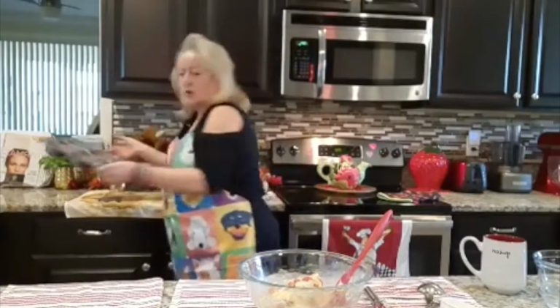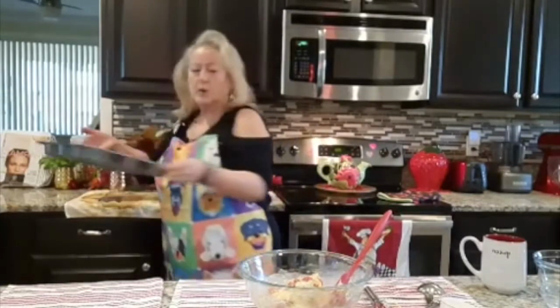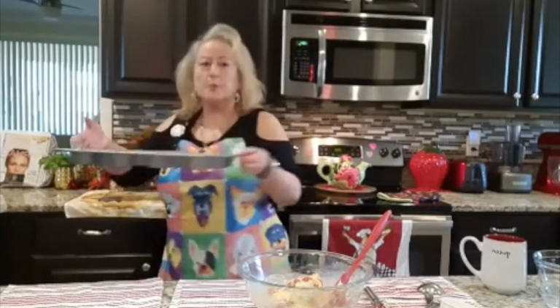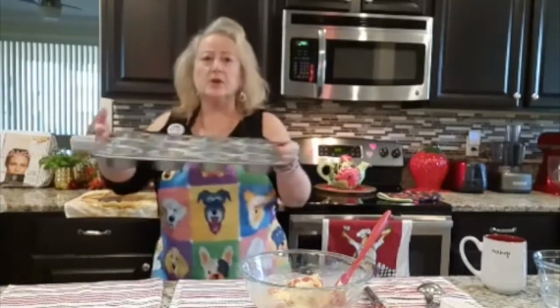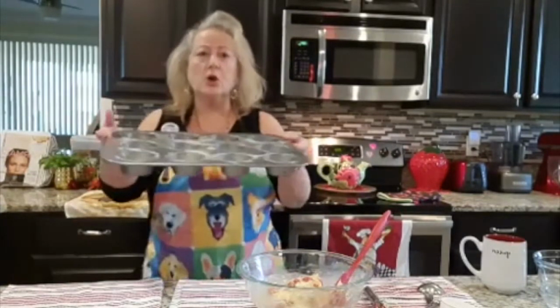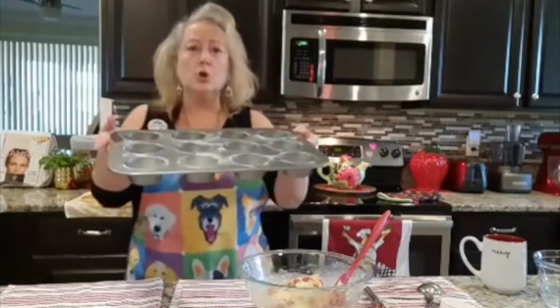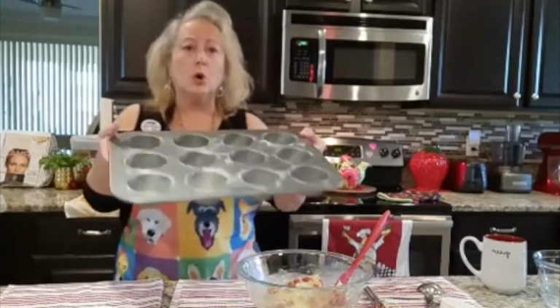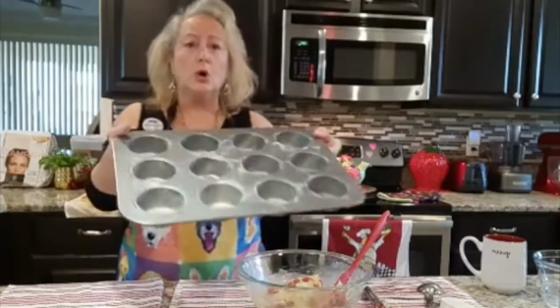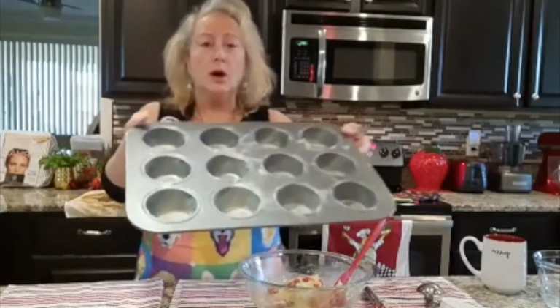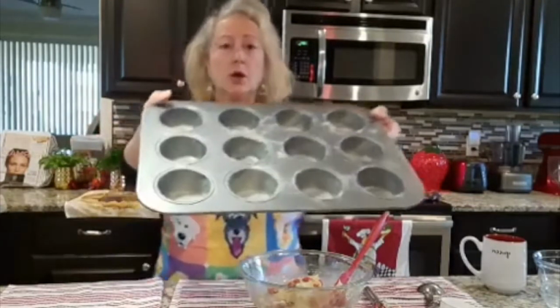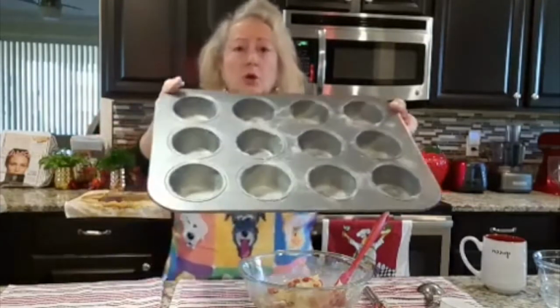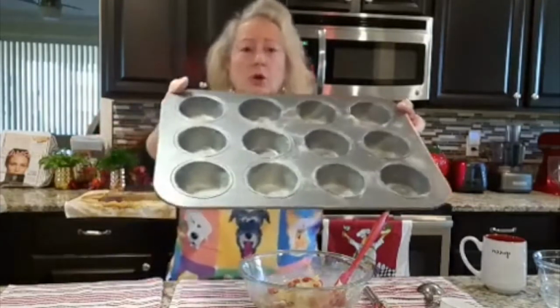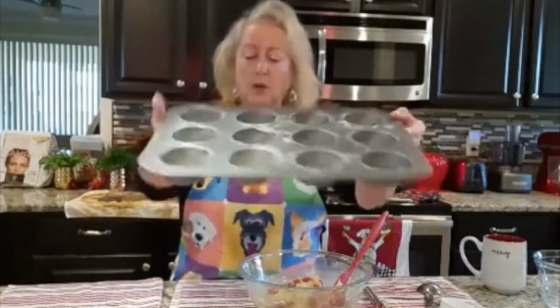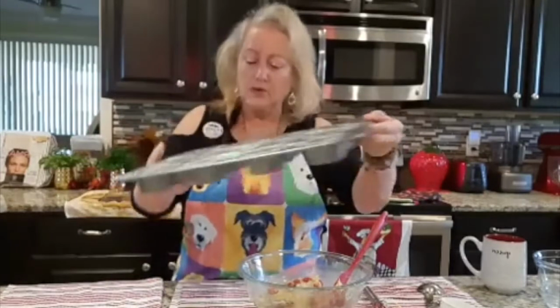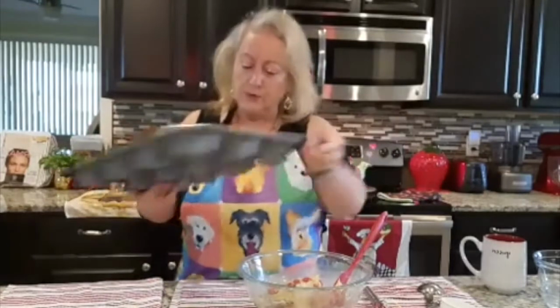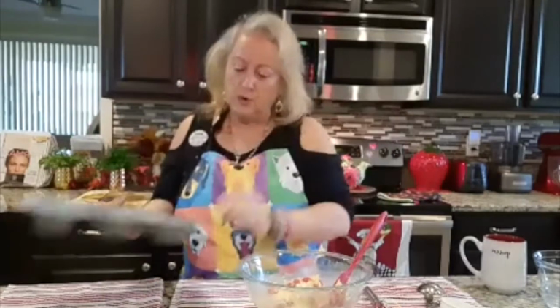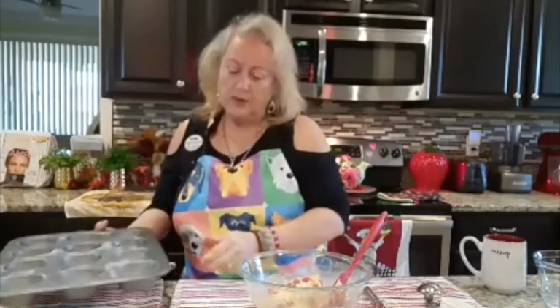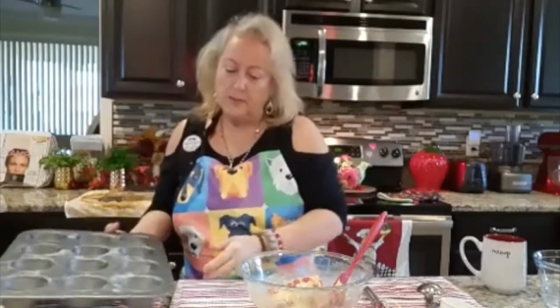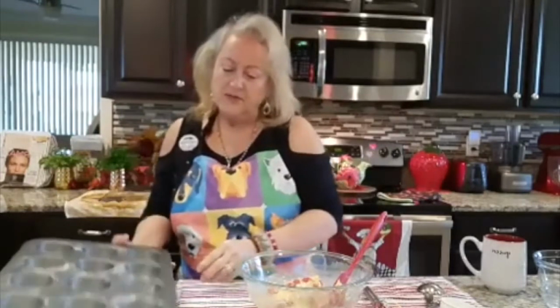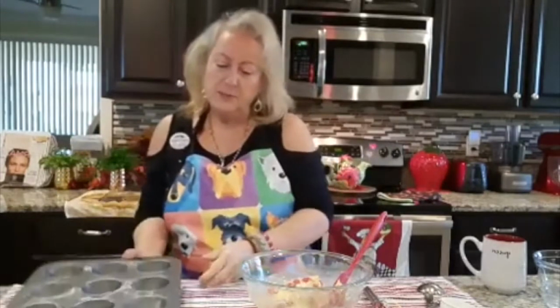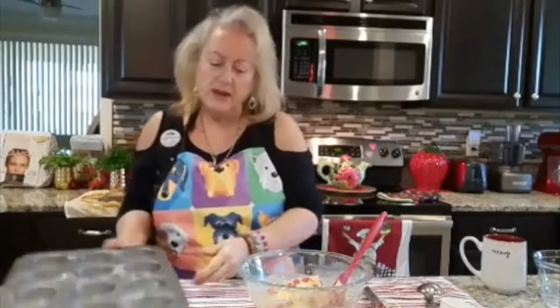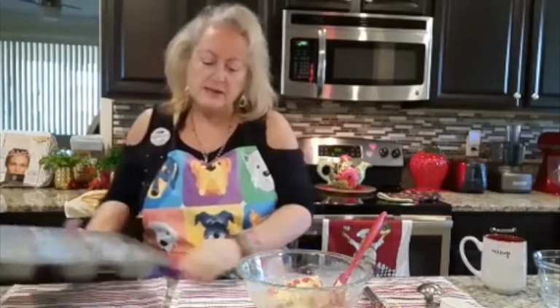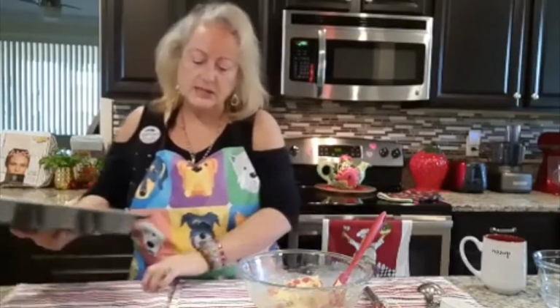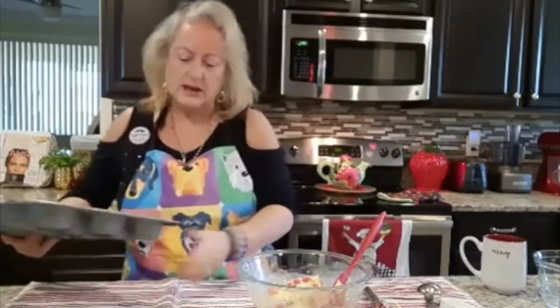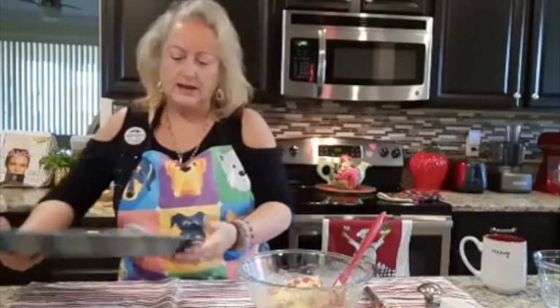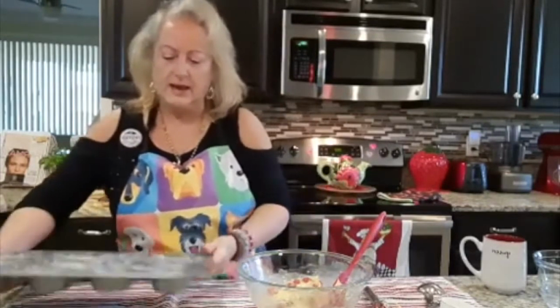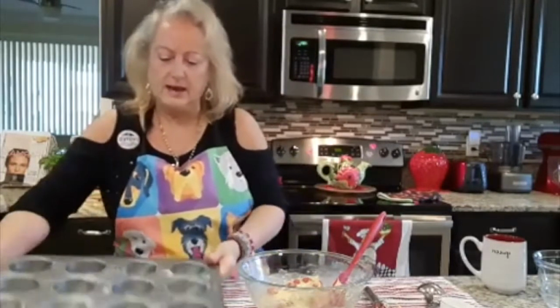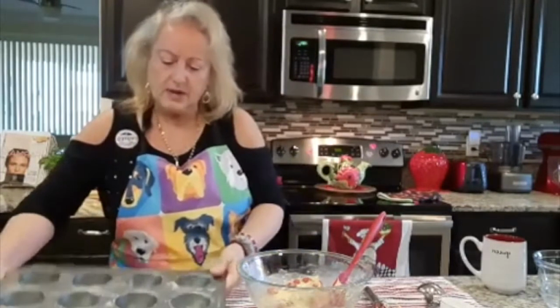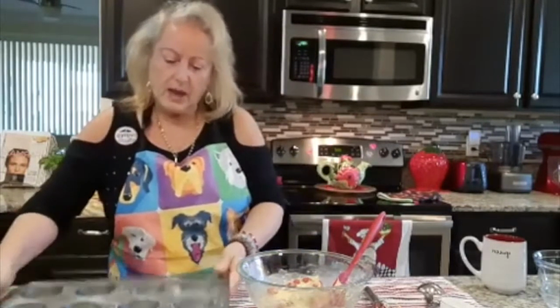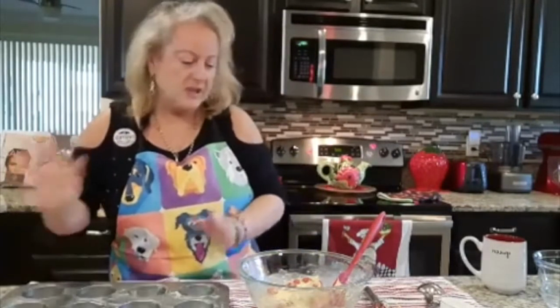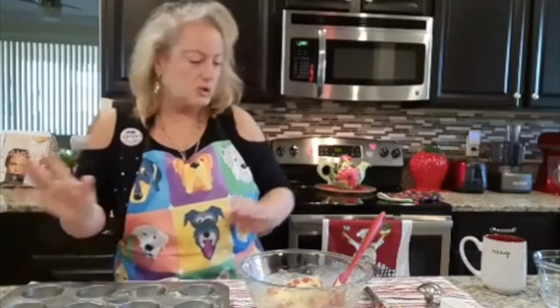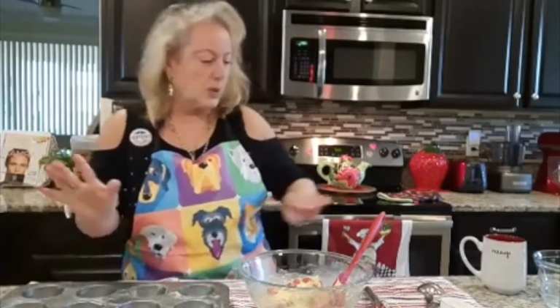Now you want to bring your wonderful muffin pans — I have a 12-muffin pan.